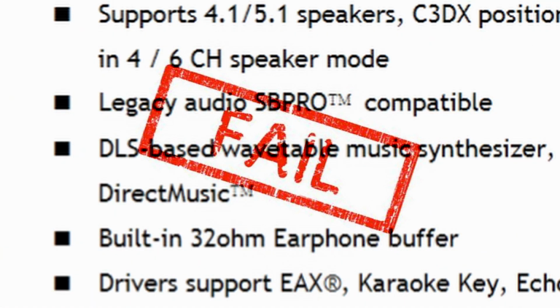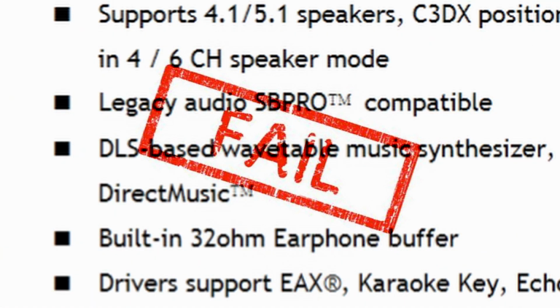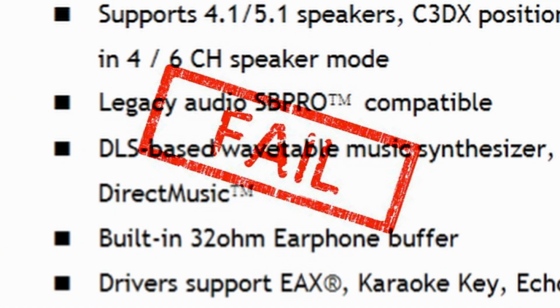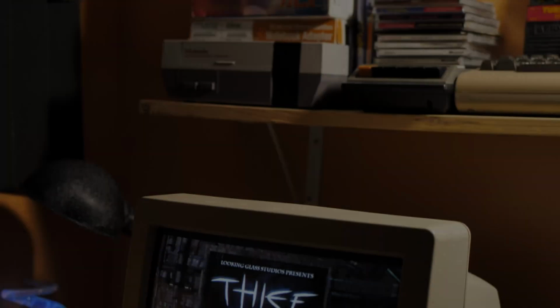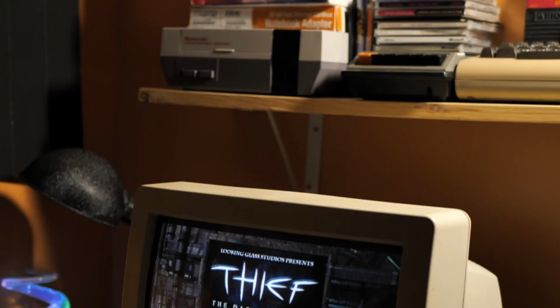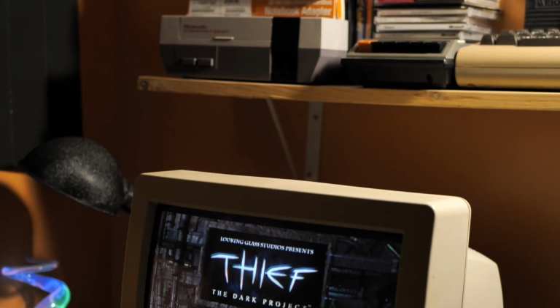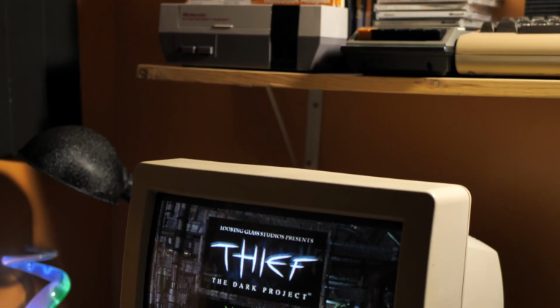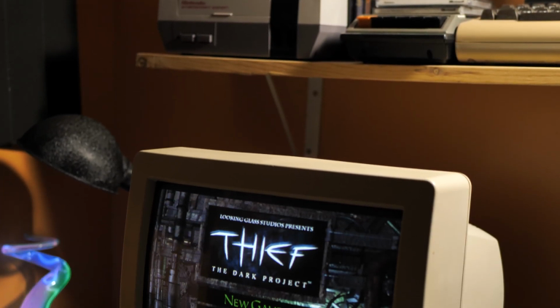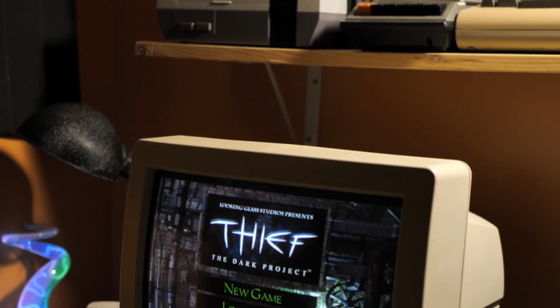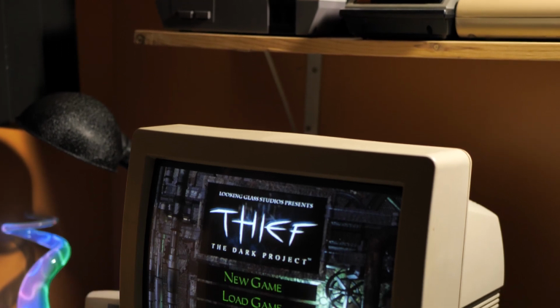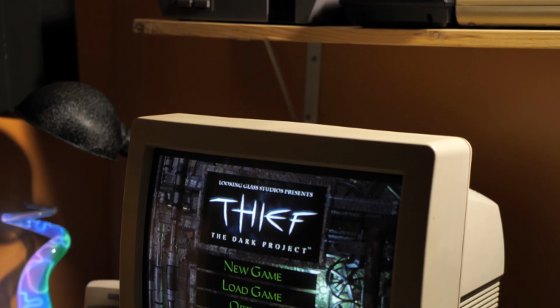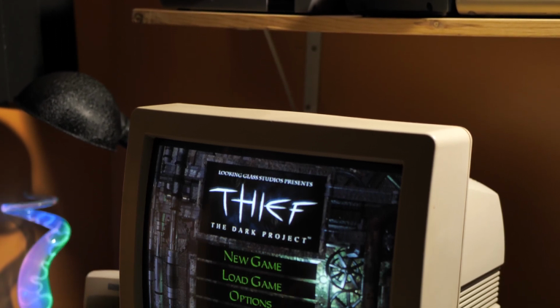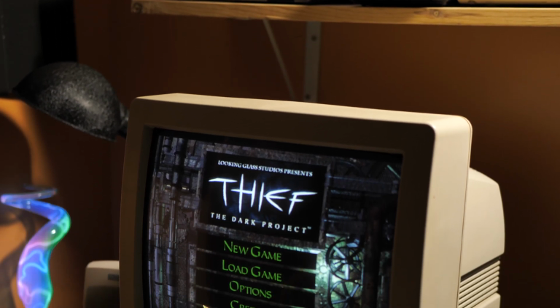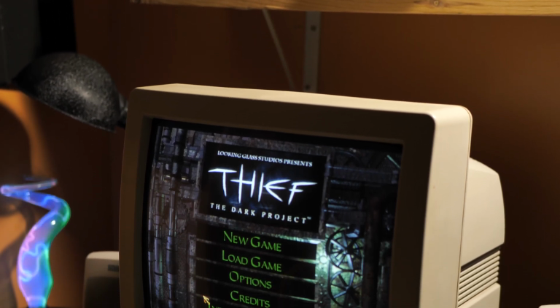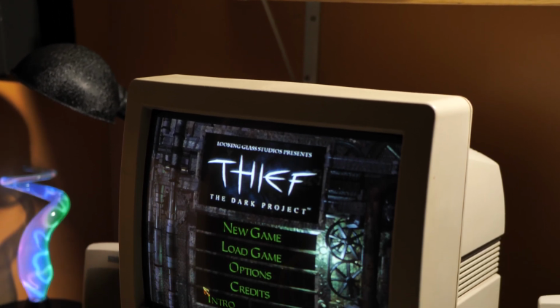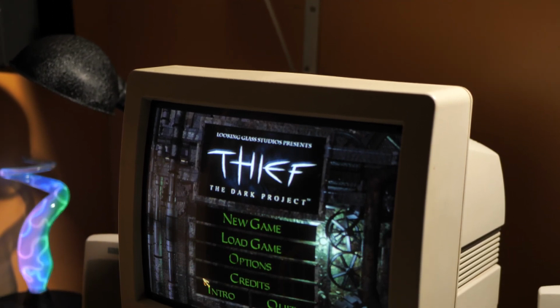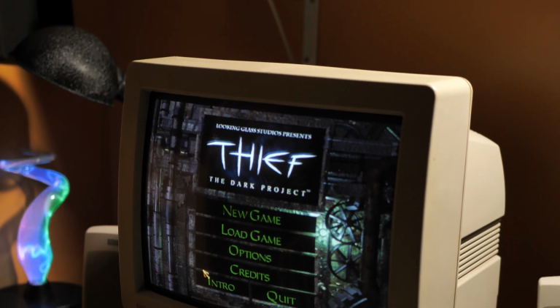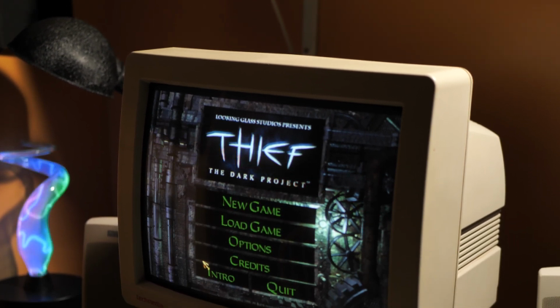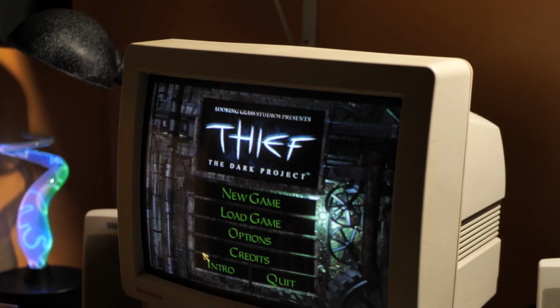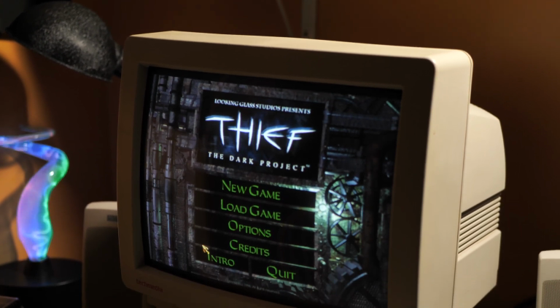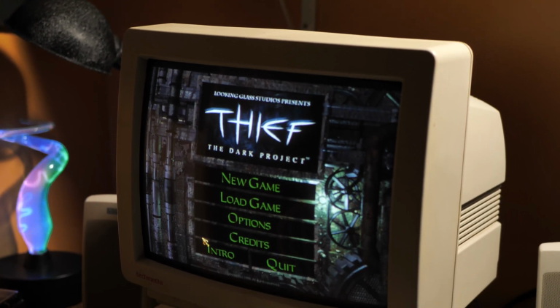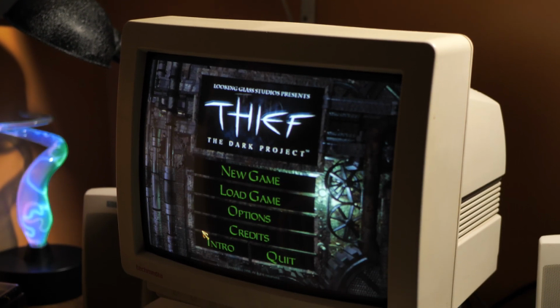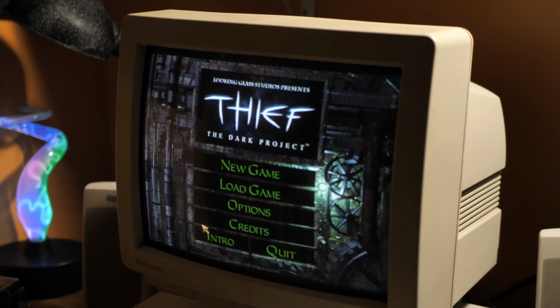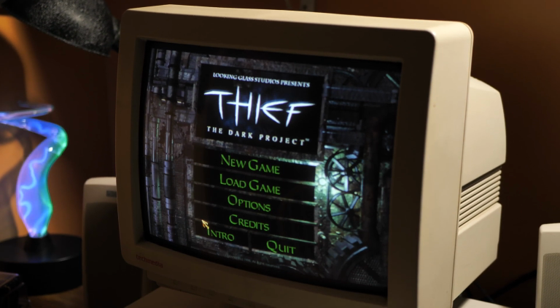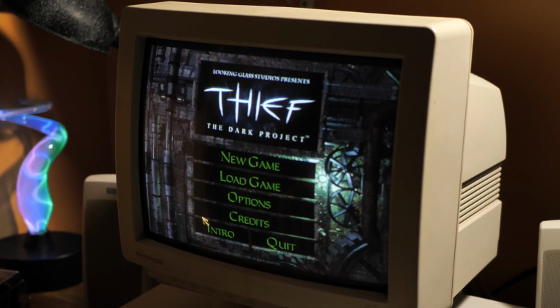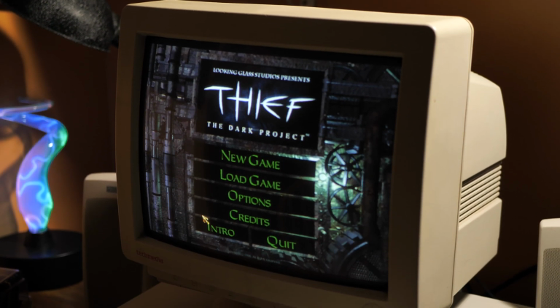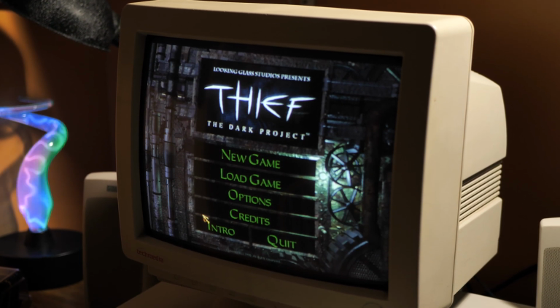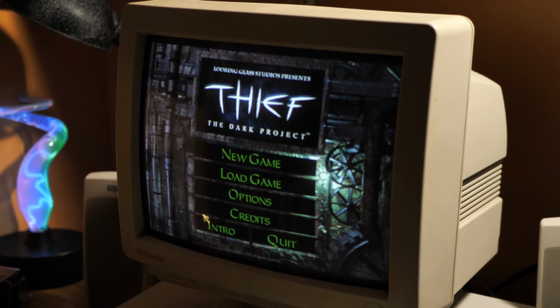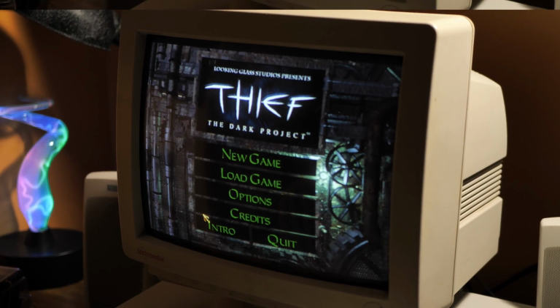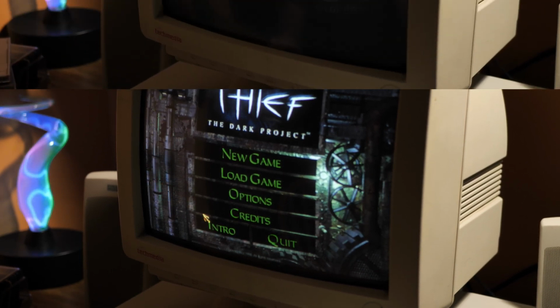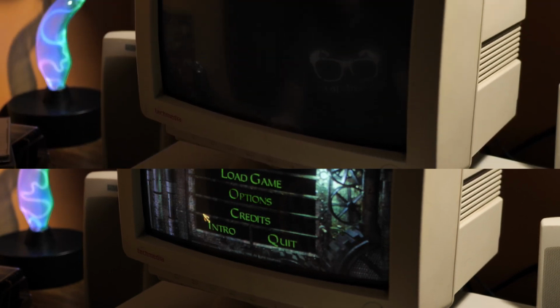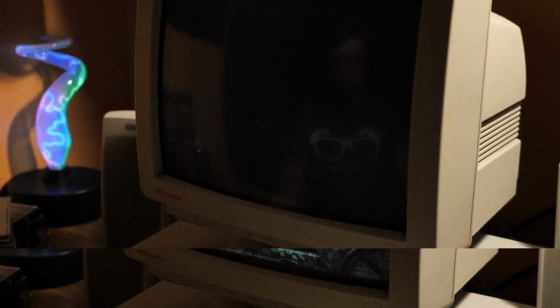However, there are some more upsides to this card. The Creative EAX support does work. Here's a sample of it in Thief.